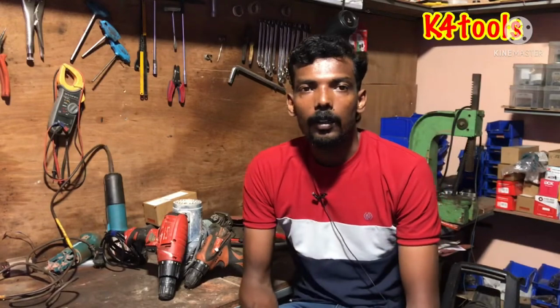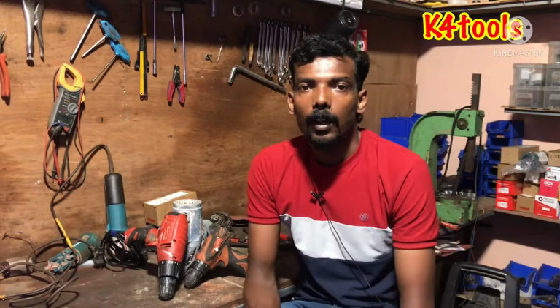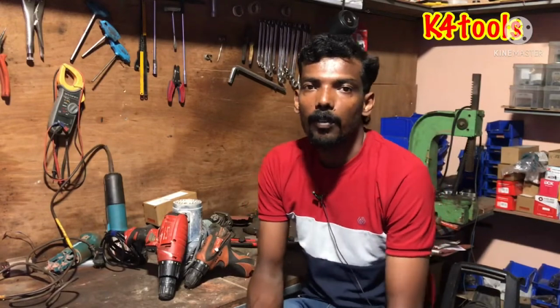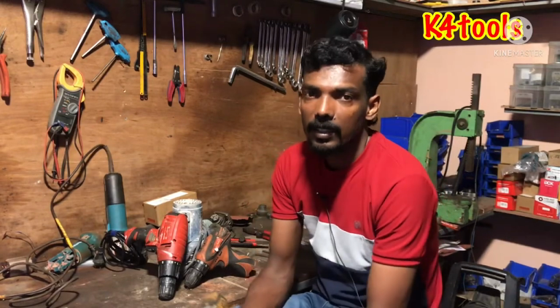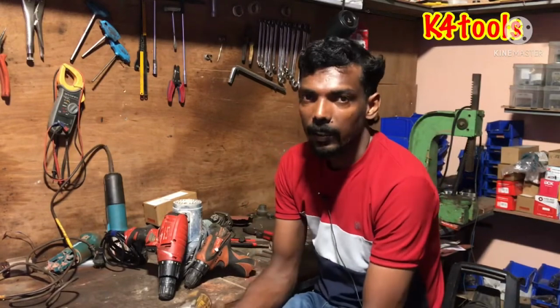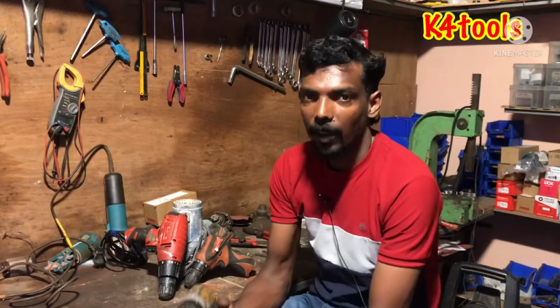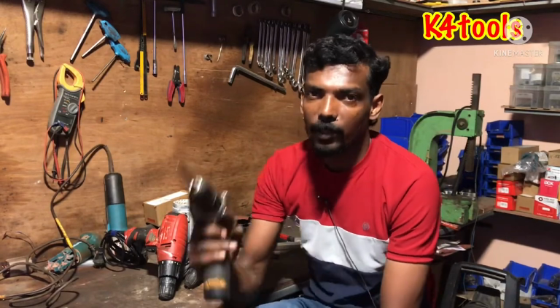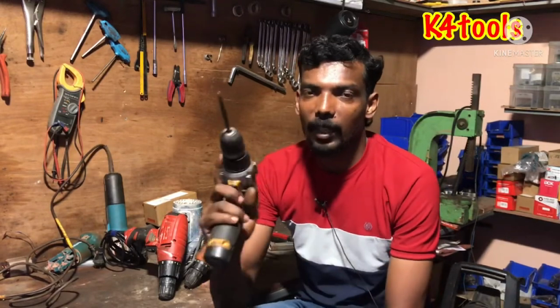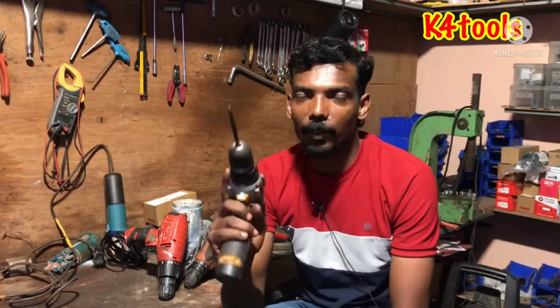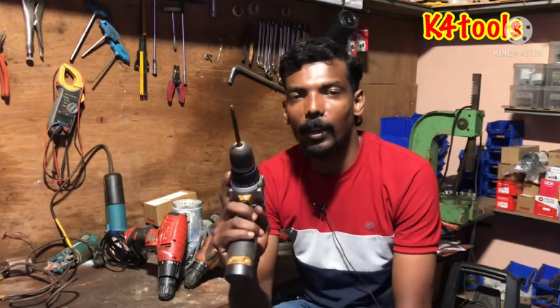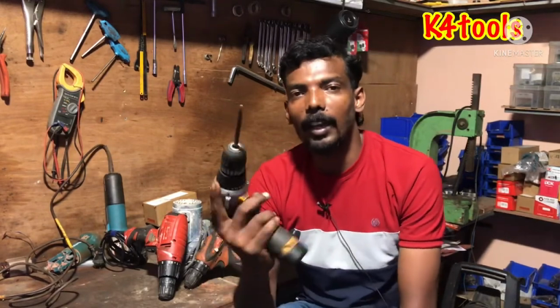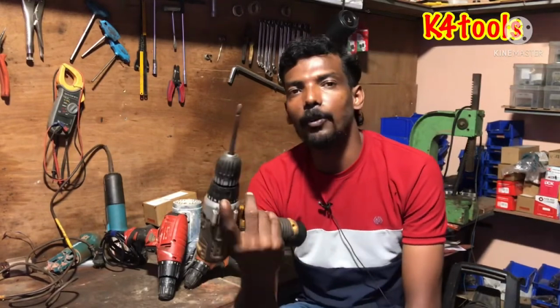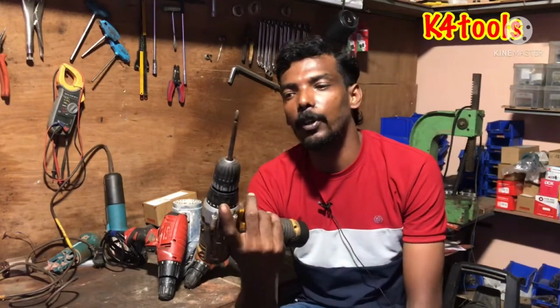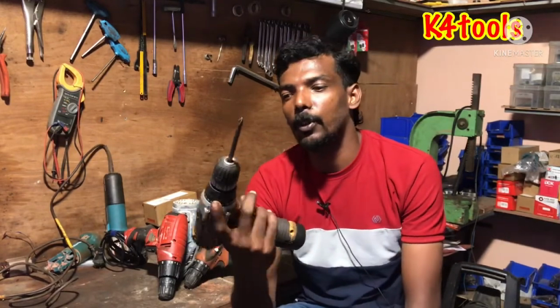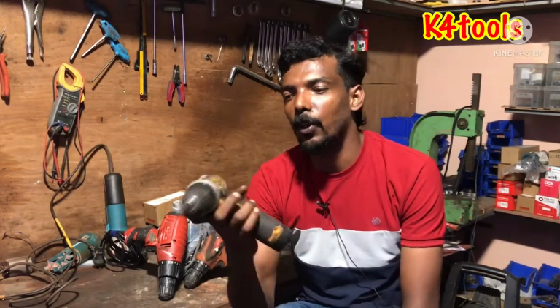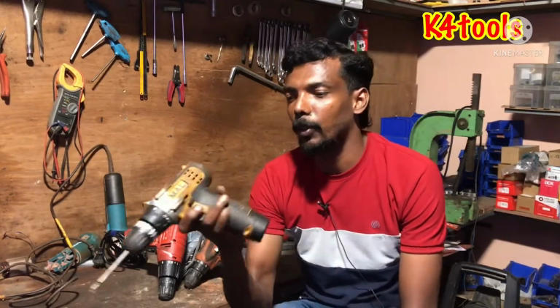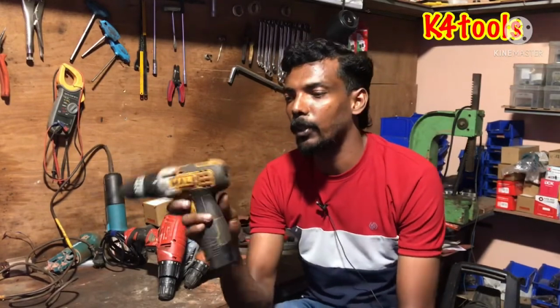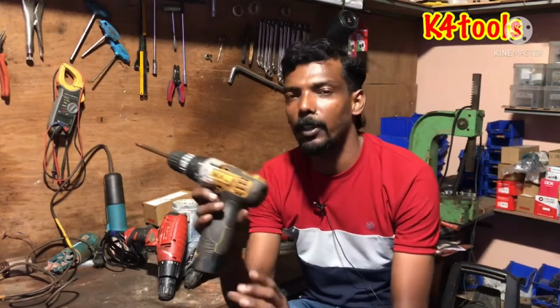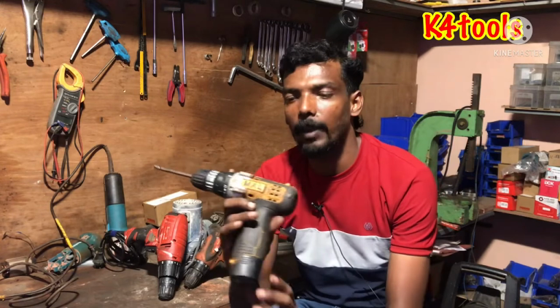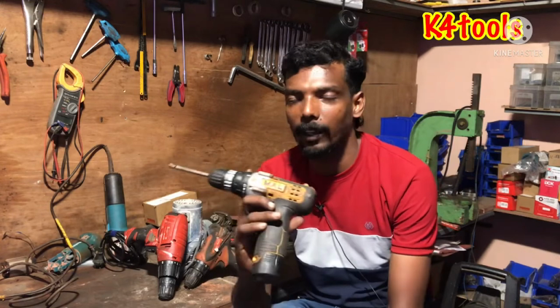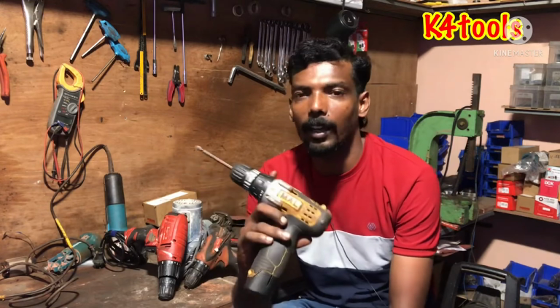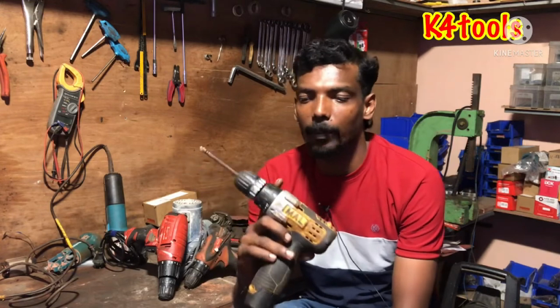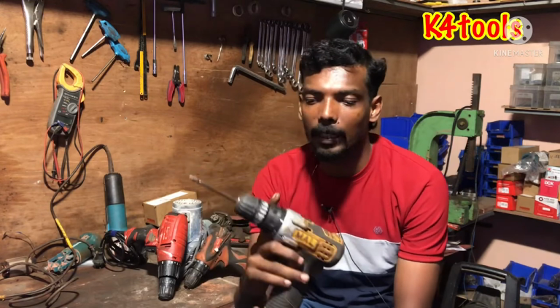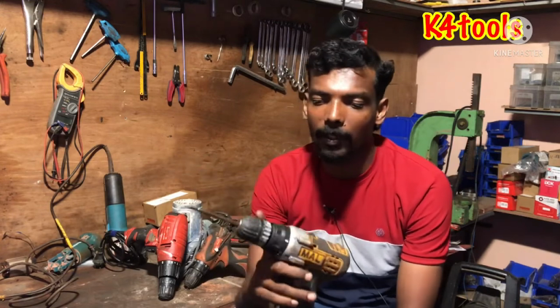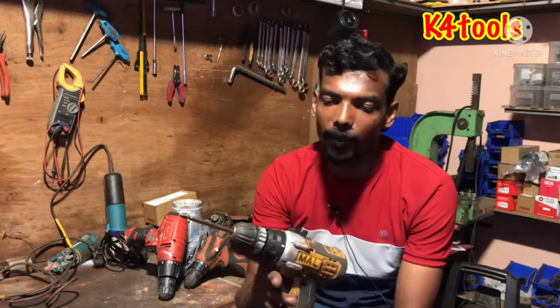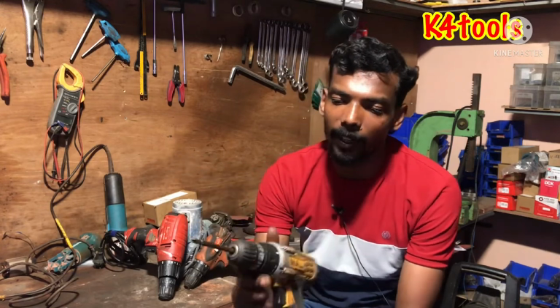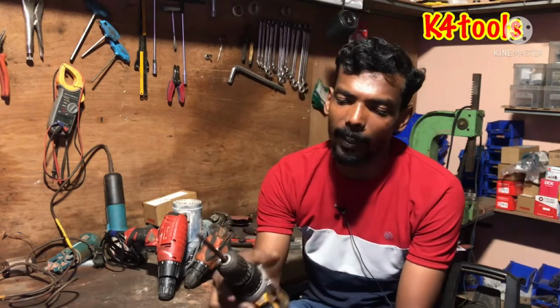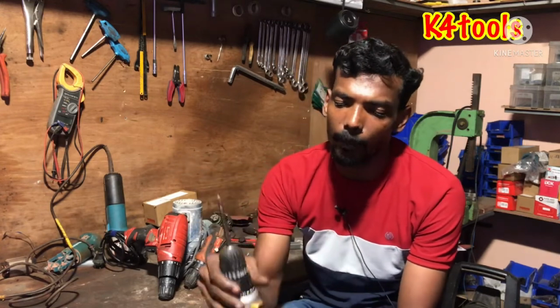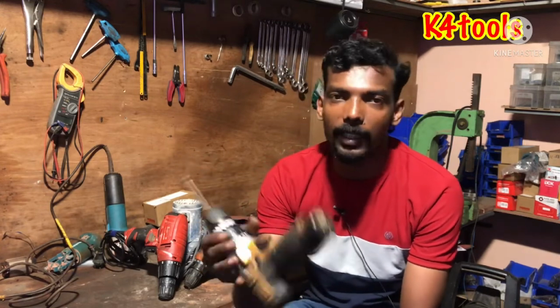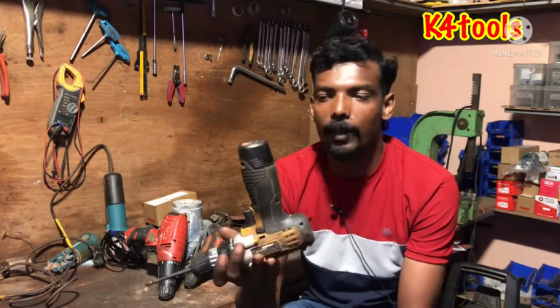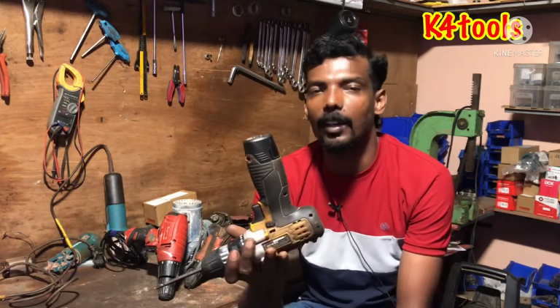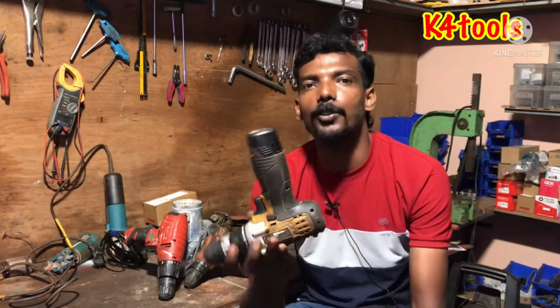Hi friends, I'm talking about the next video in KaFurulz. We are going to be able to use the battery.